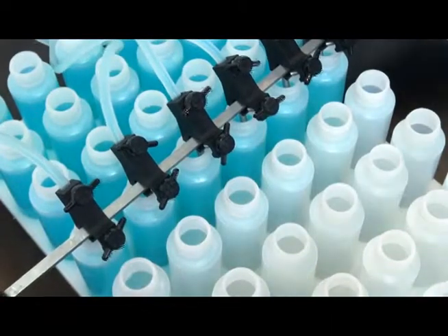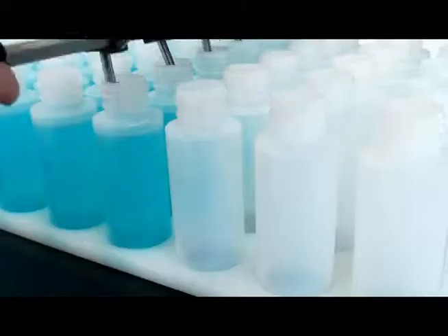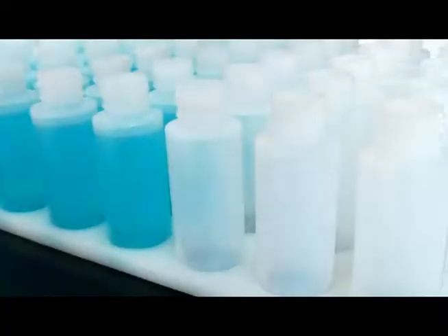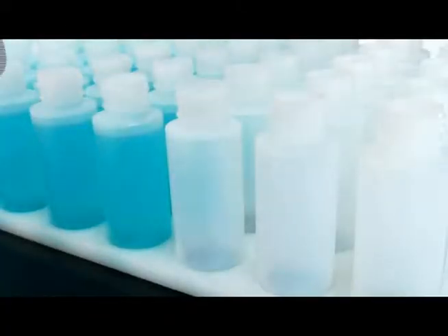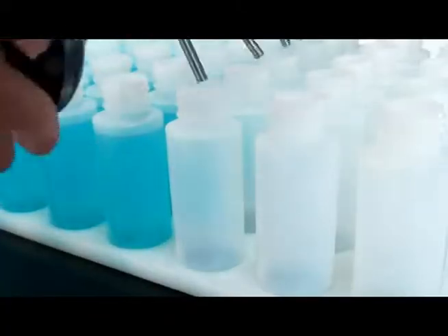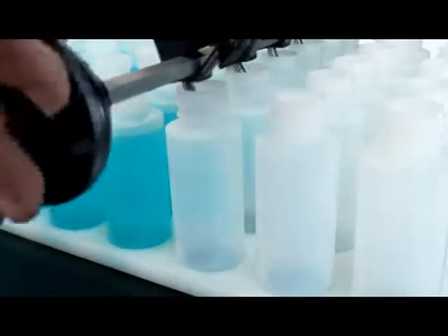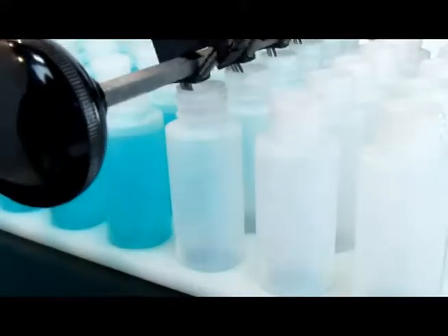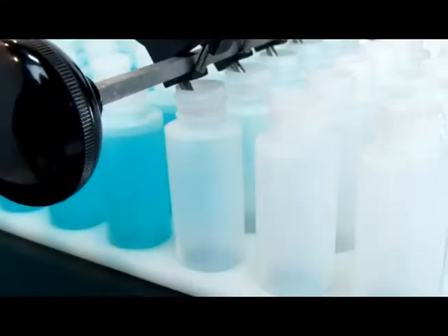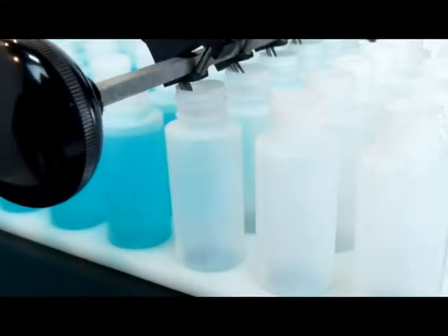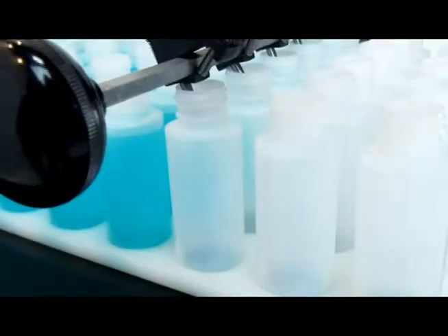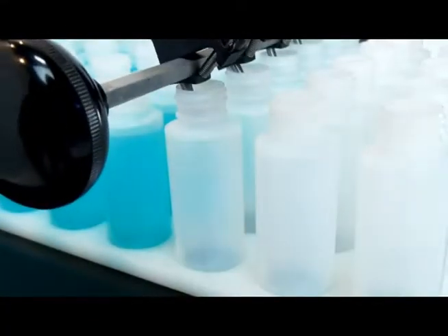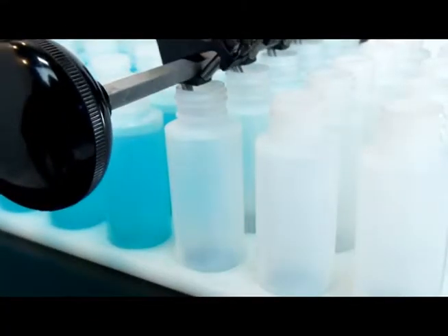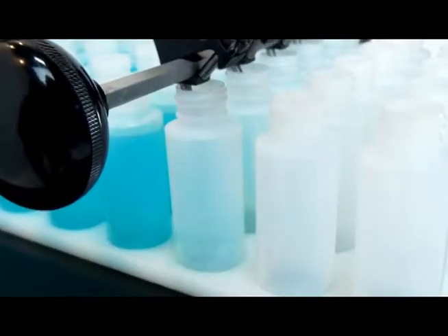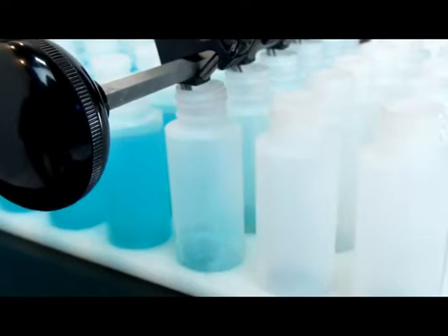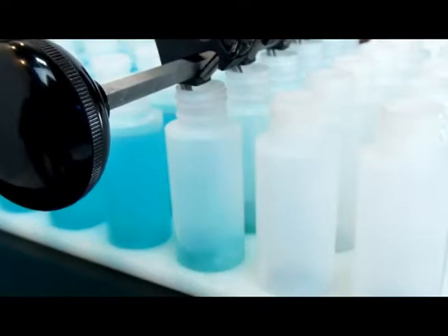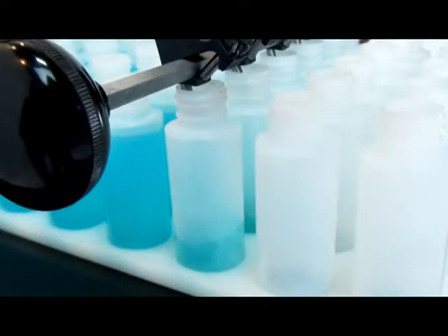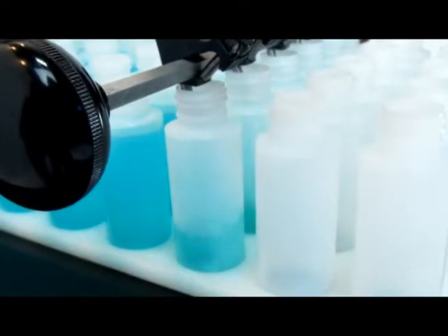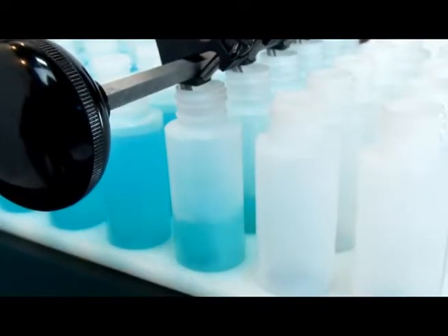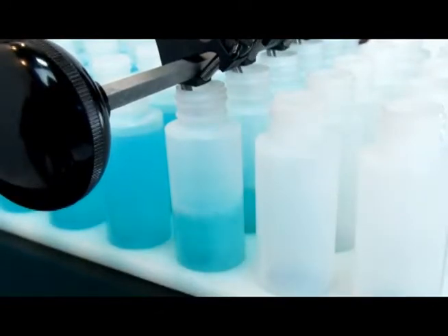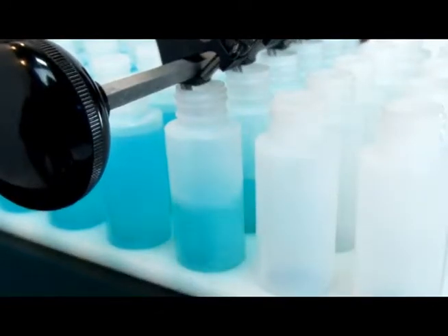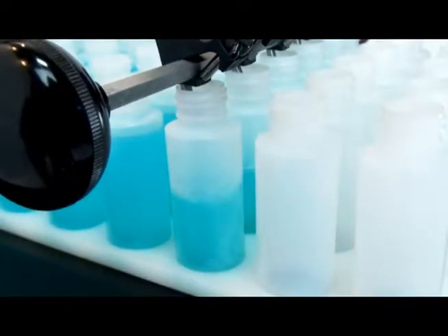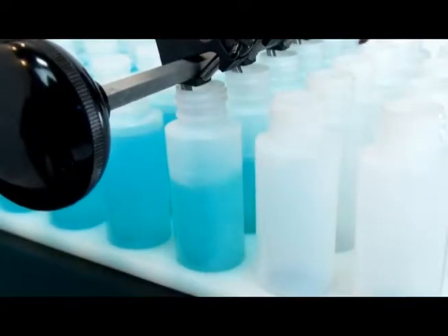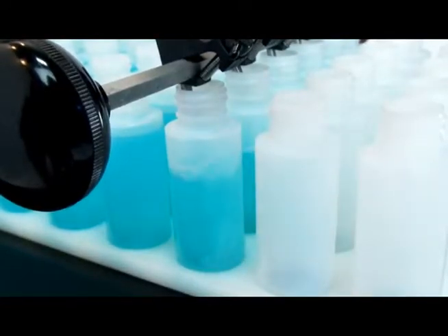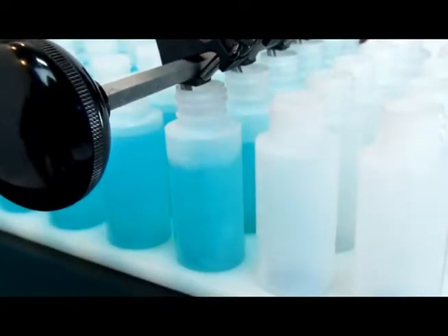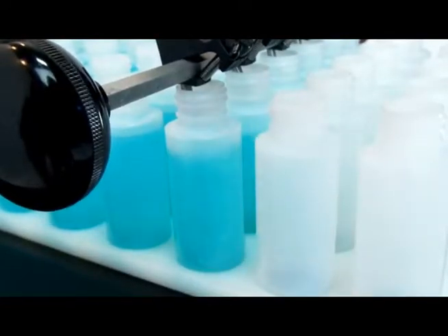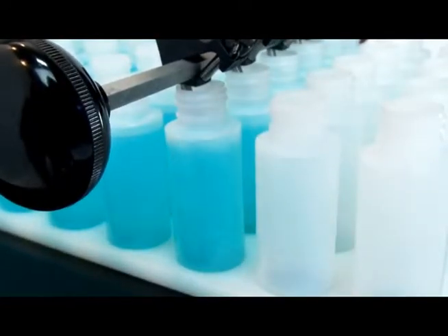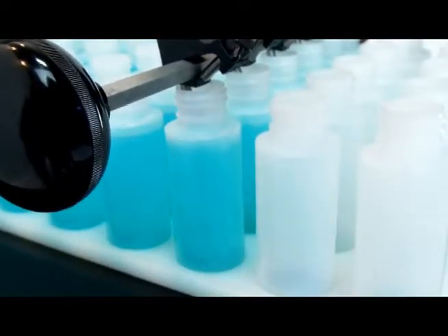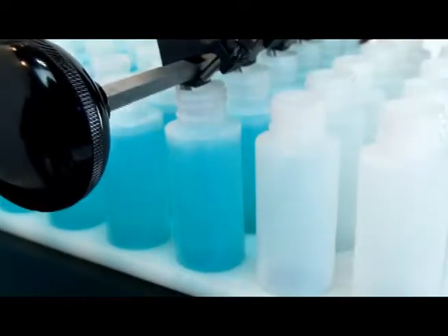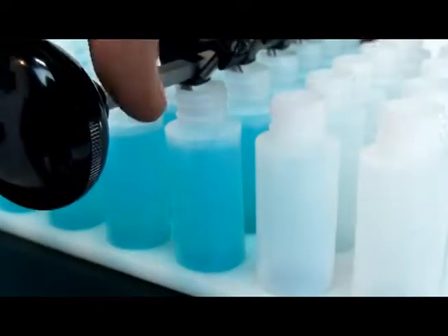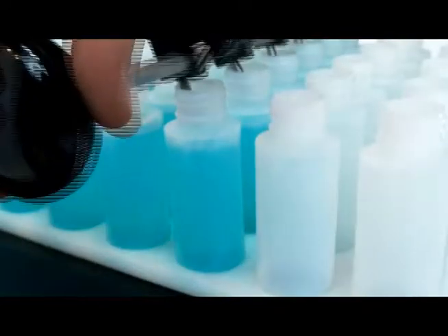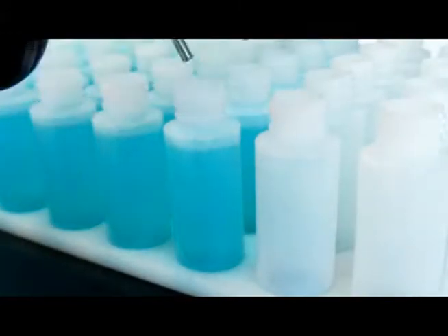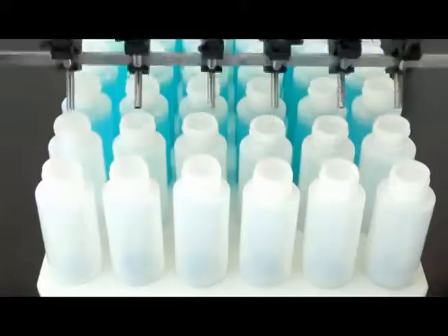Using the 6-nozzle fill wand, a skilled Mini Pinch operator can fill over 5,000 one-ounce containers per hour.